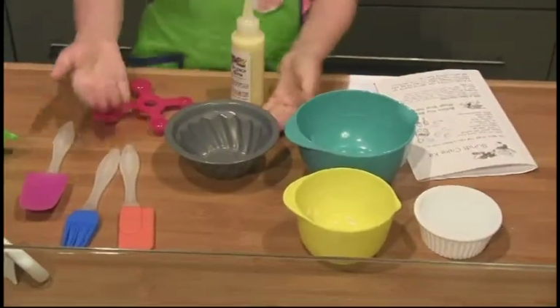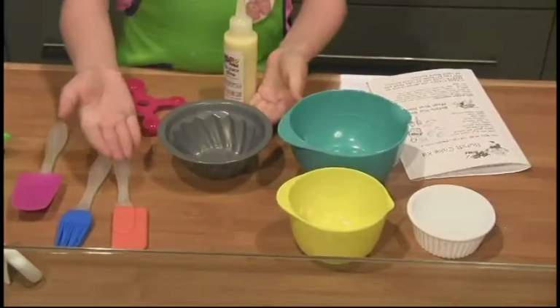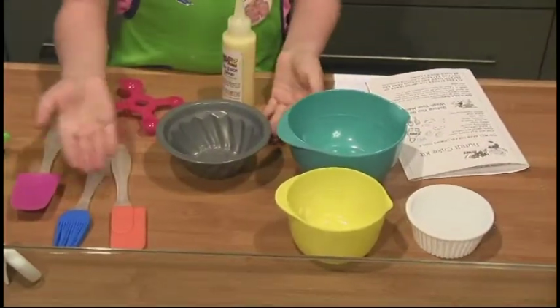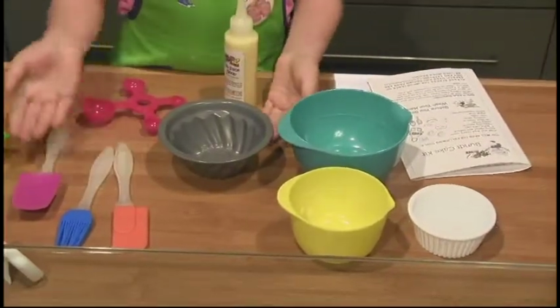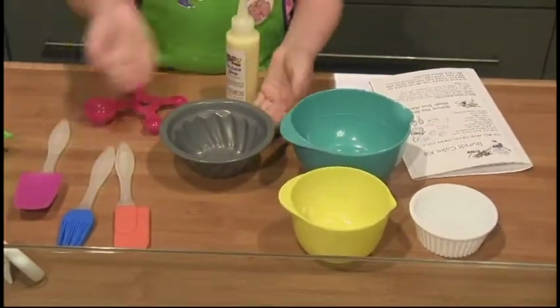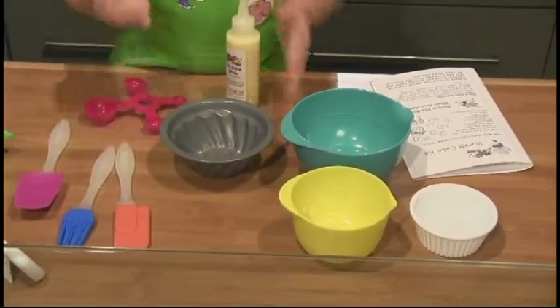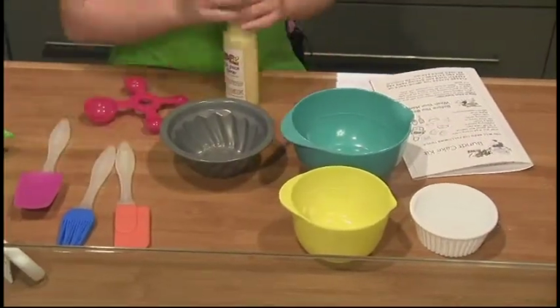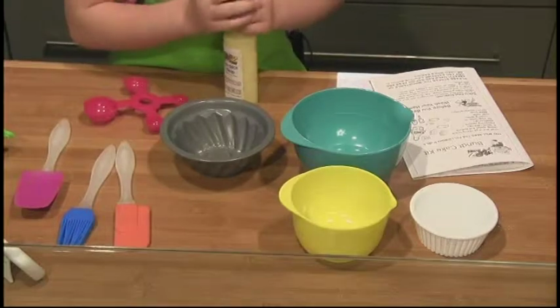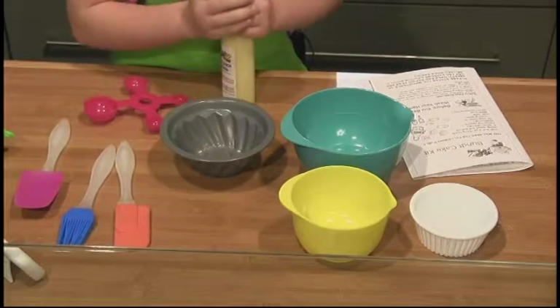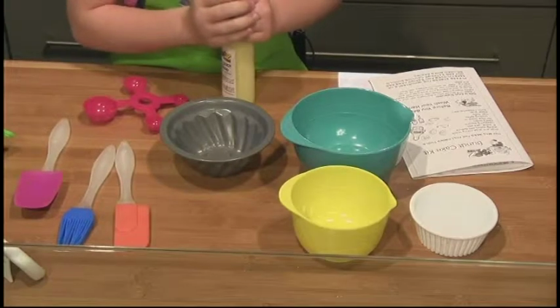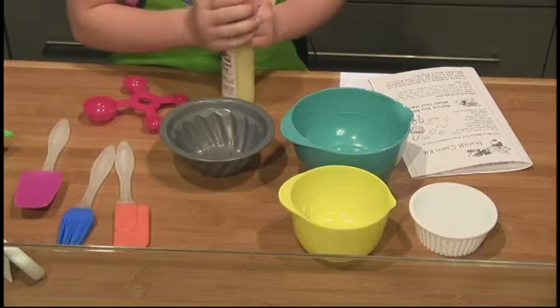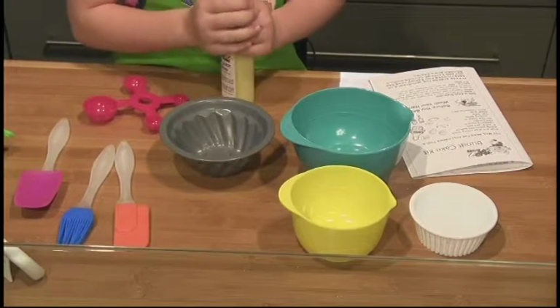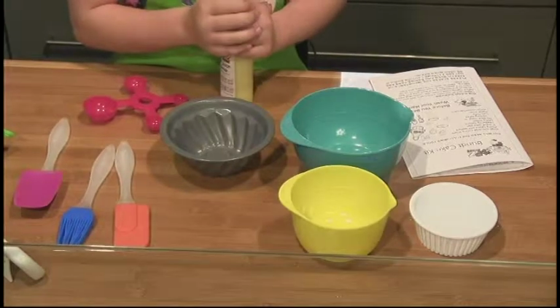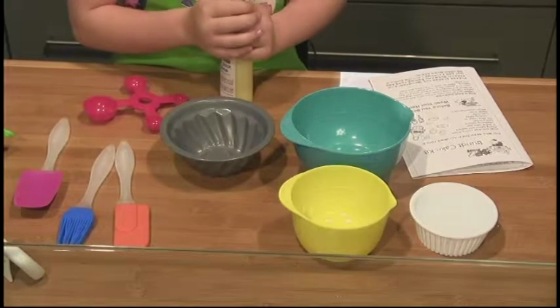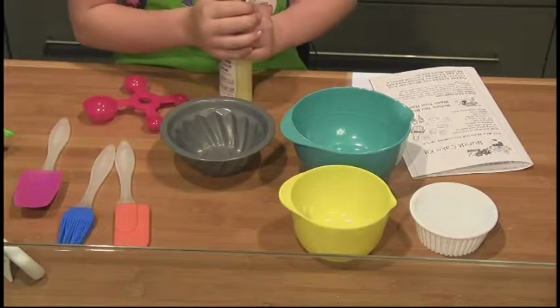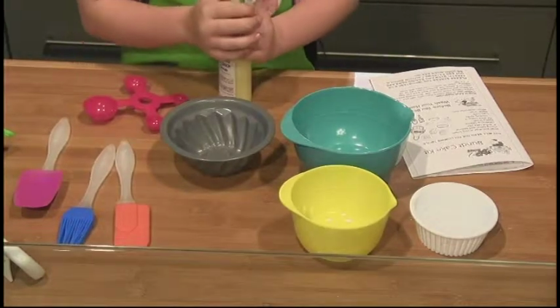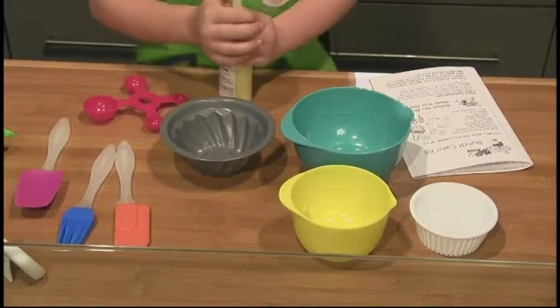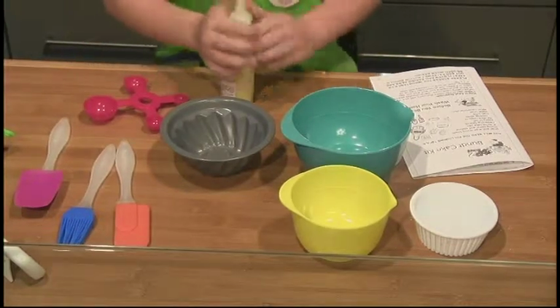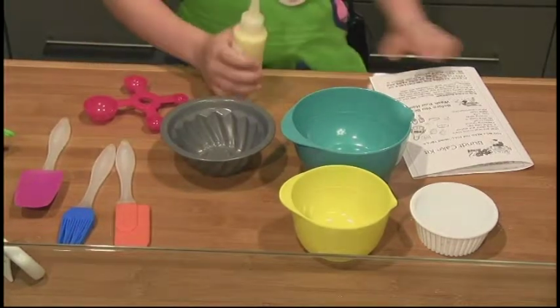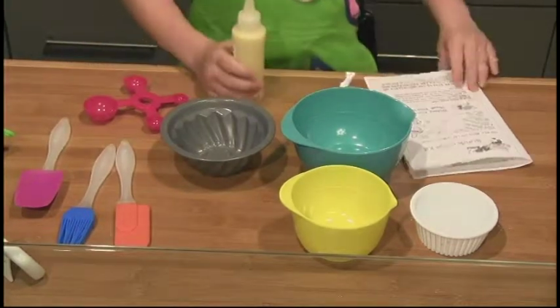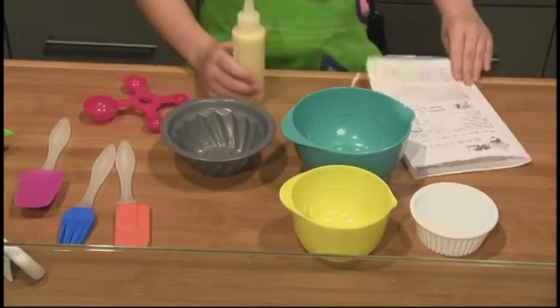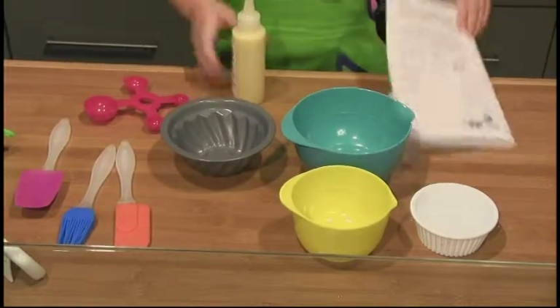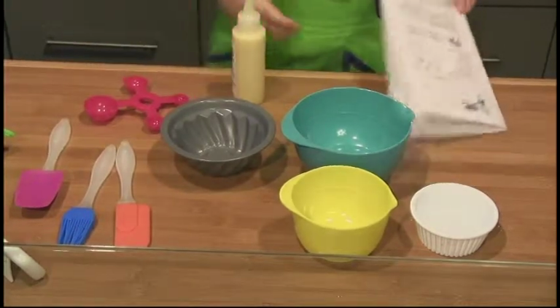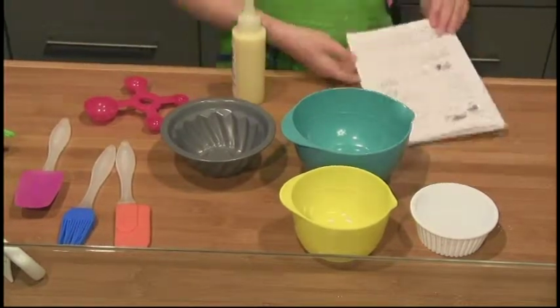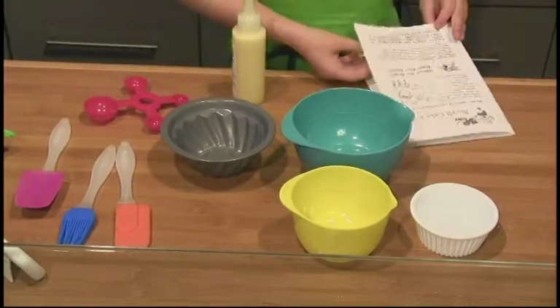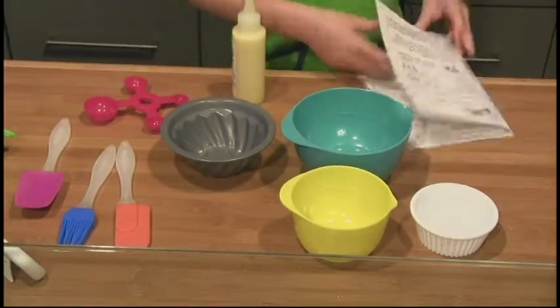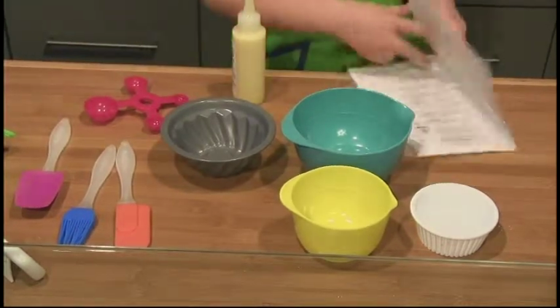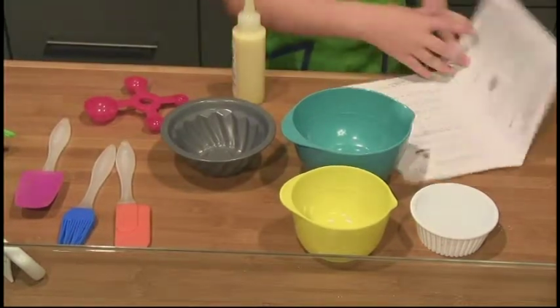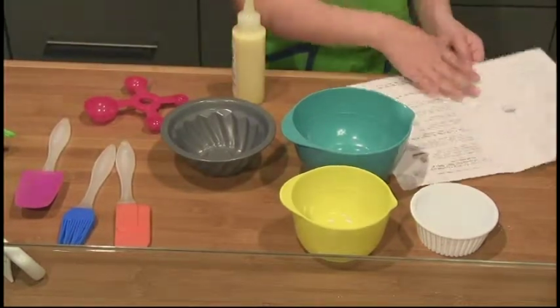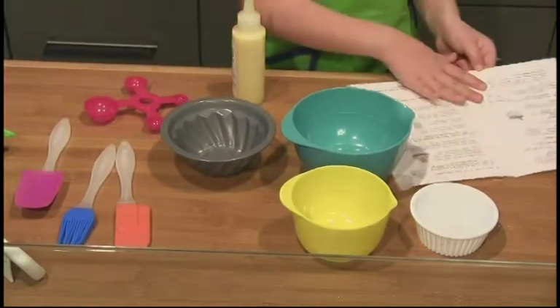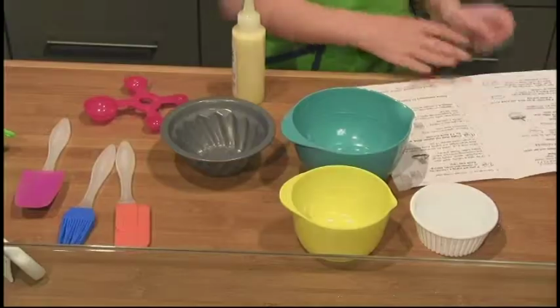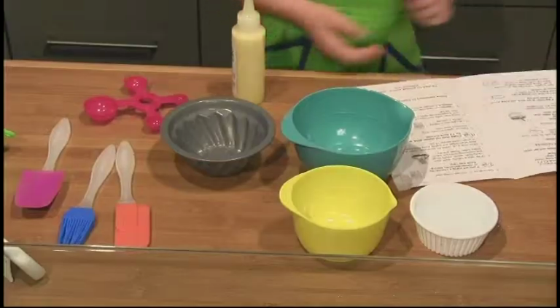Now, there's a French cooking term, mise en place, which means put in place. Always get your things together or in their place before you begin.